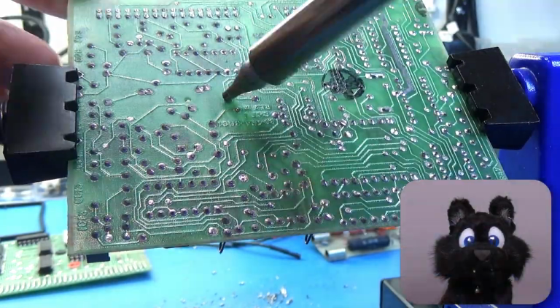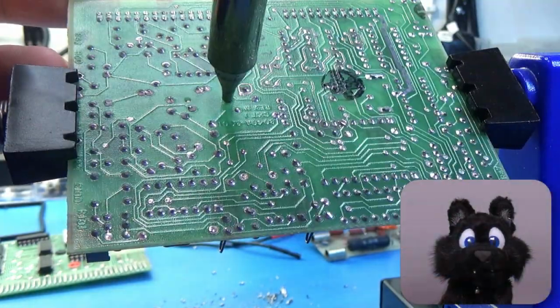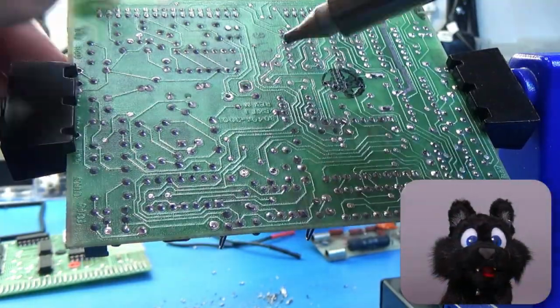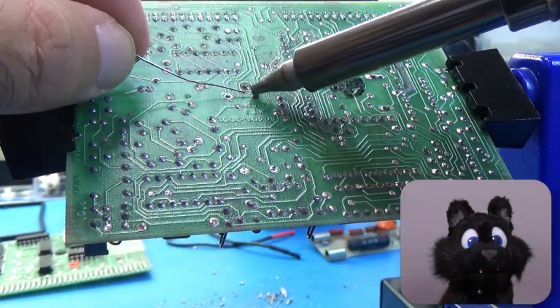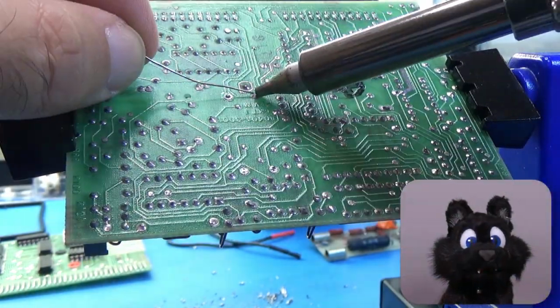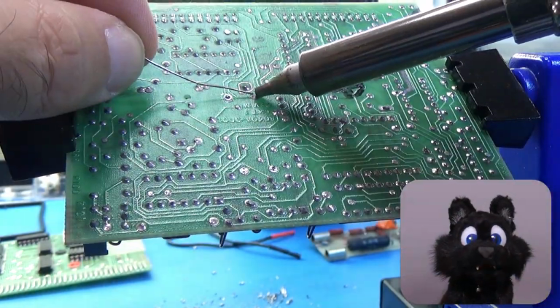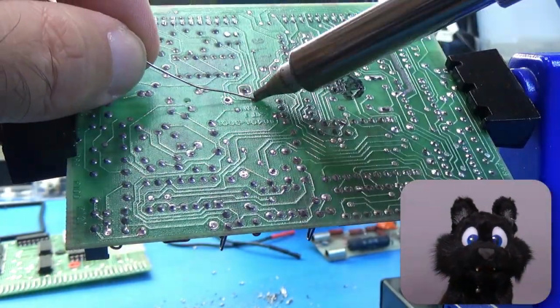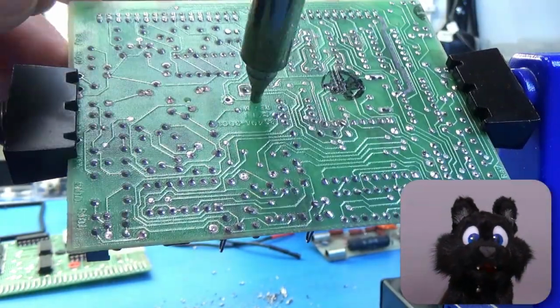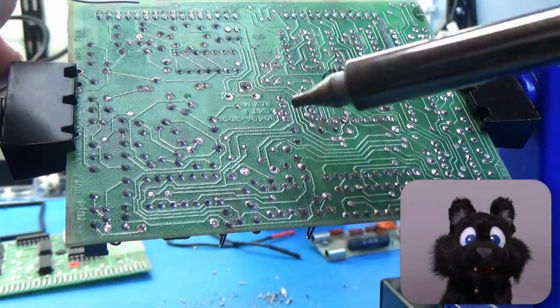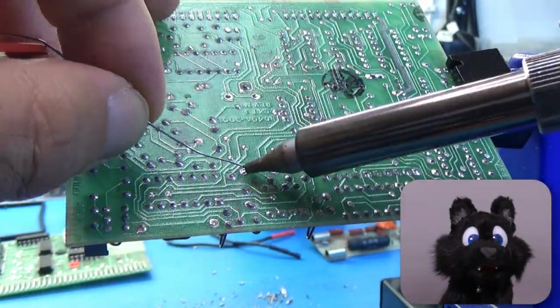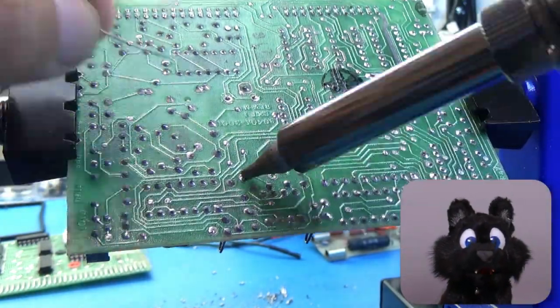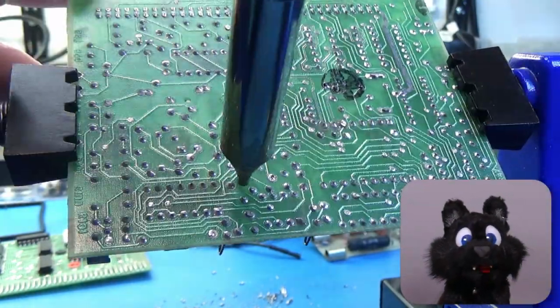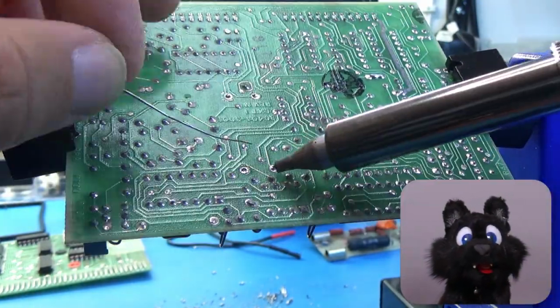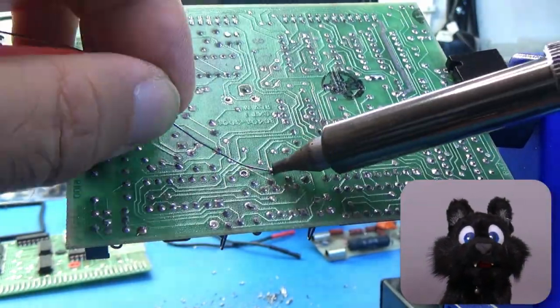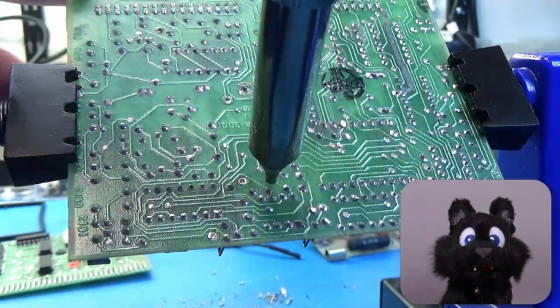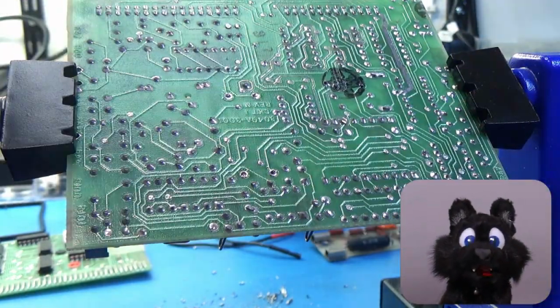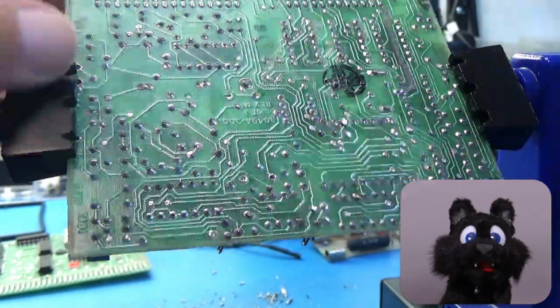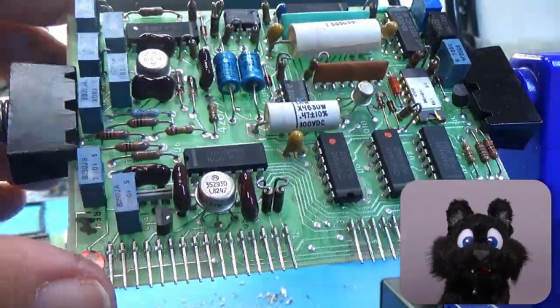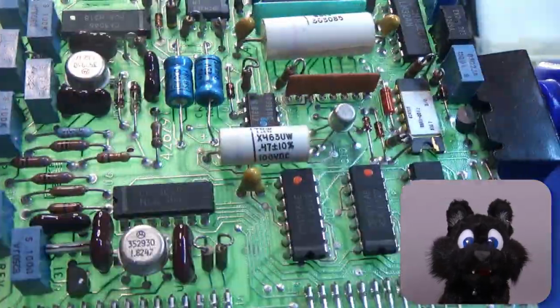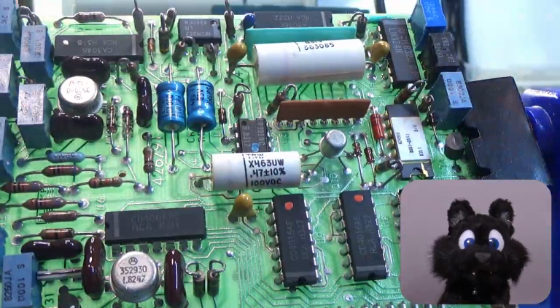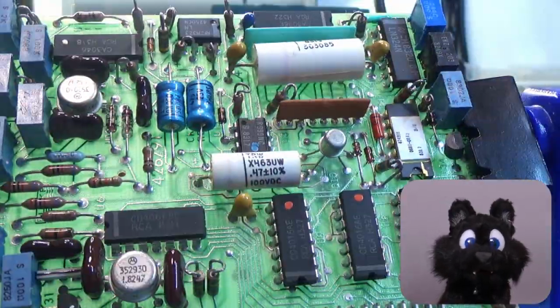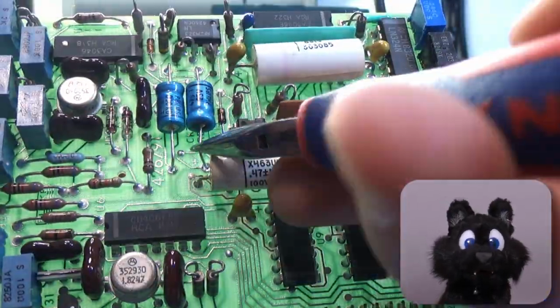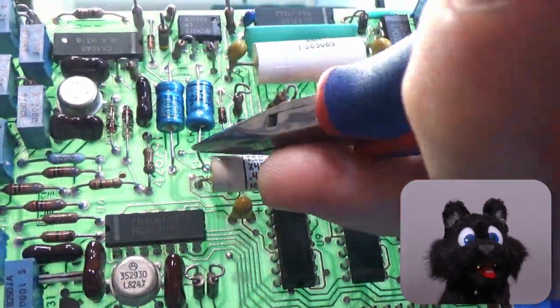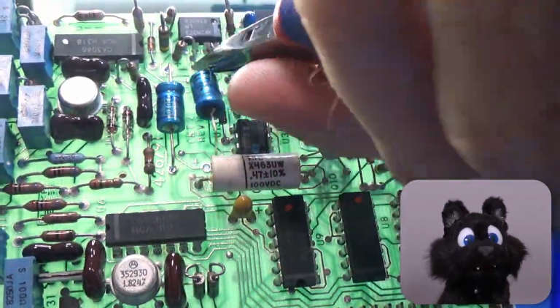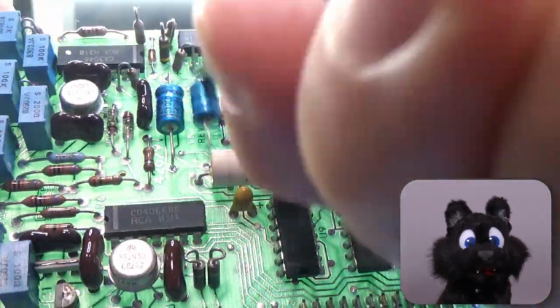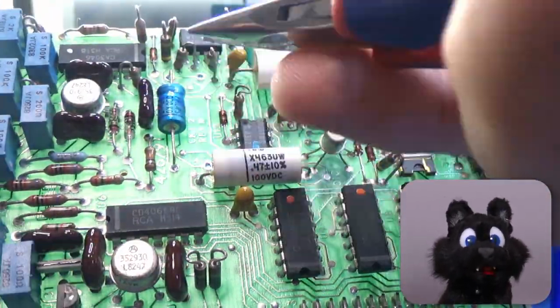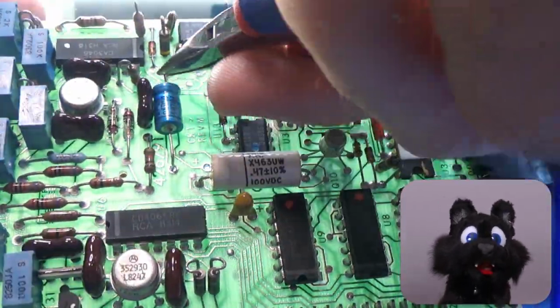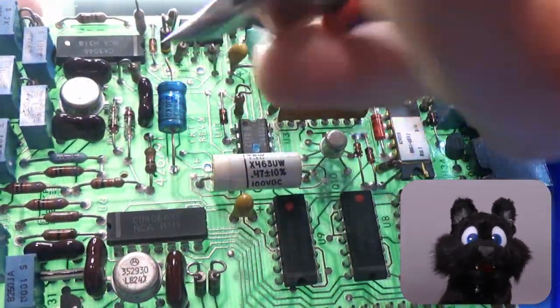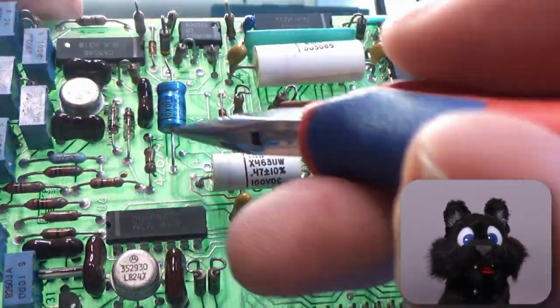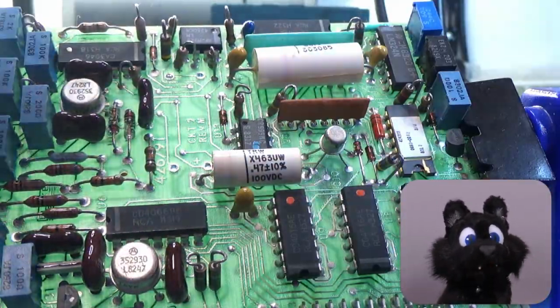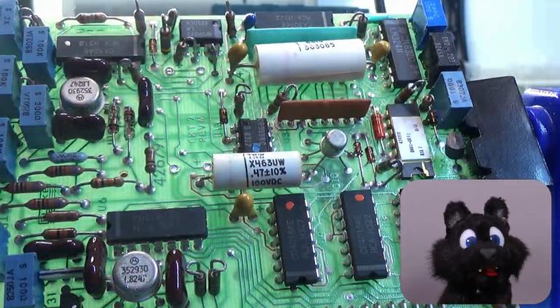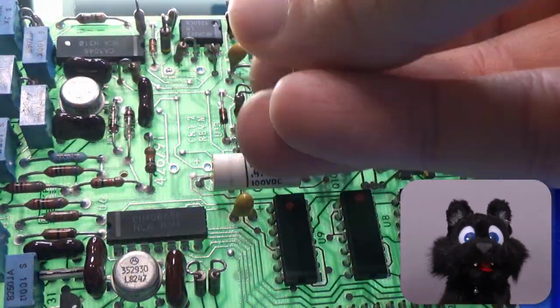There are several electrolytics and tantalum capacitors on the device. Better replace those just as a precaution.